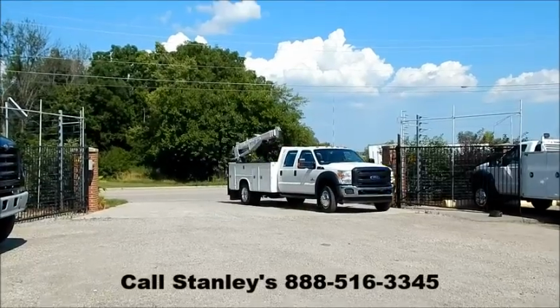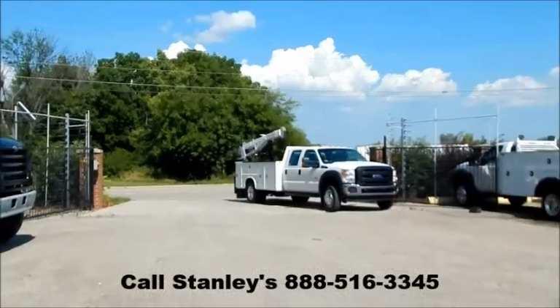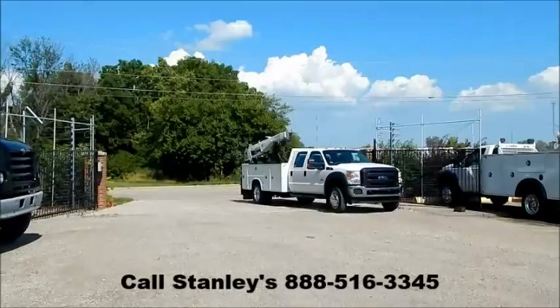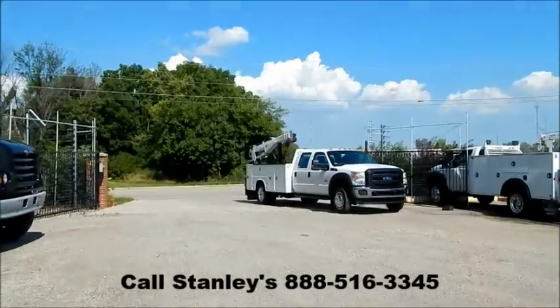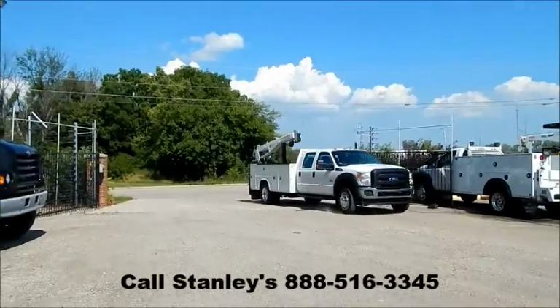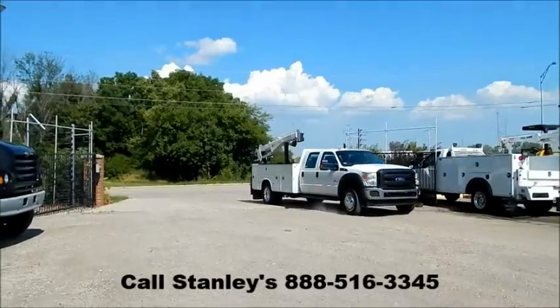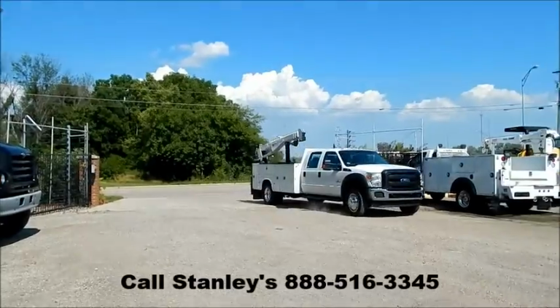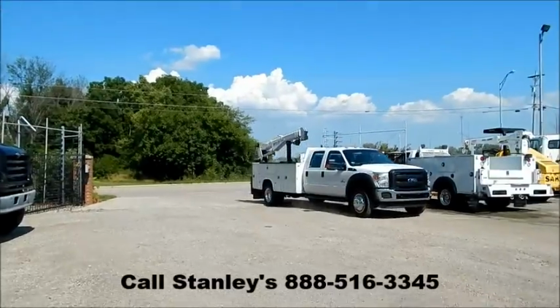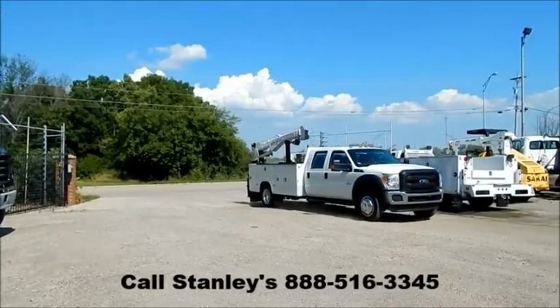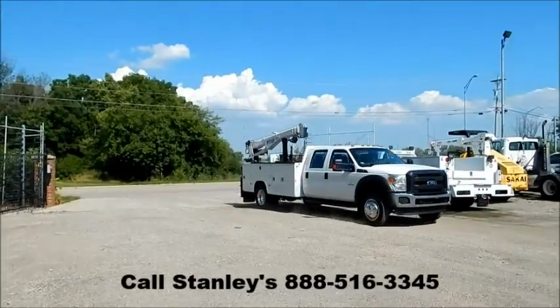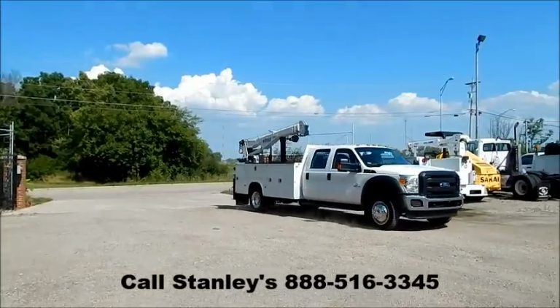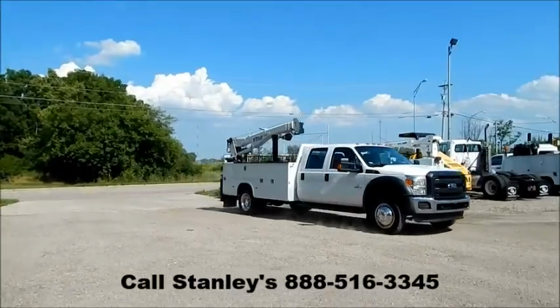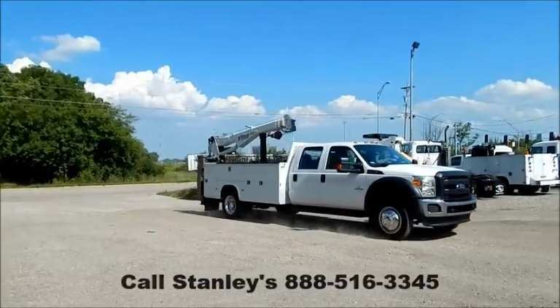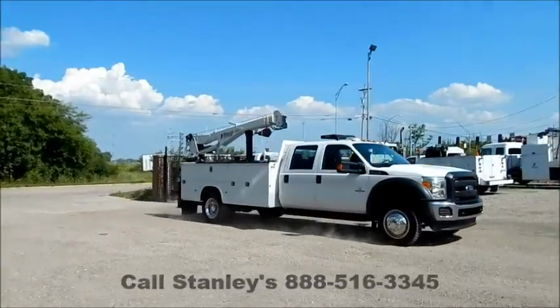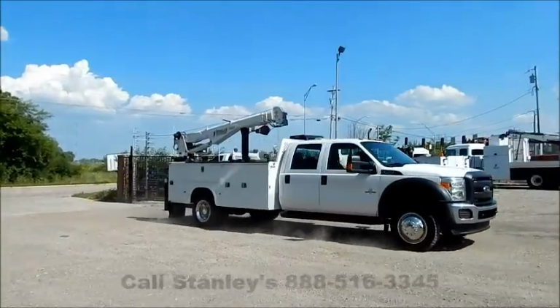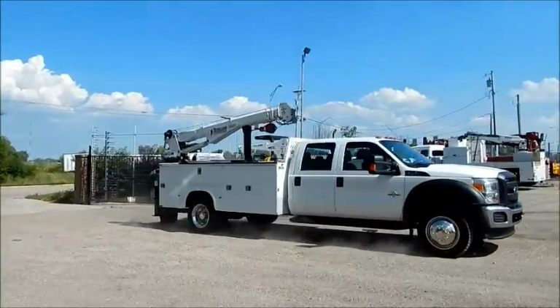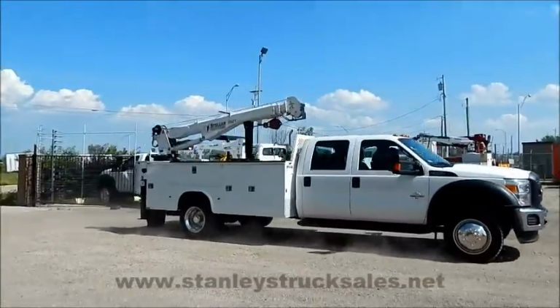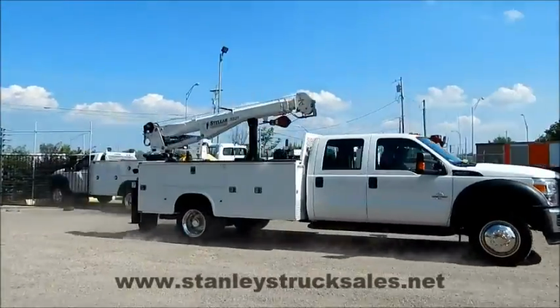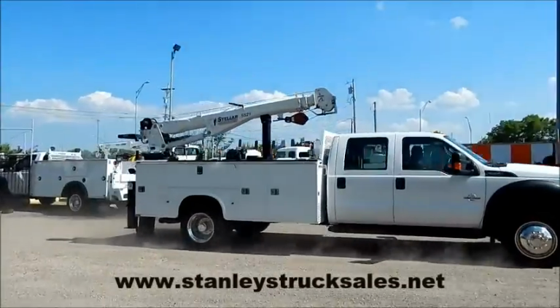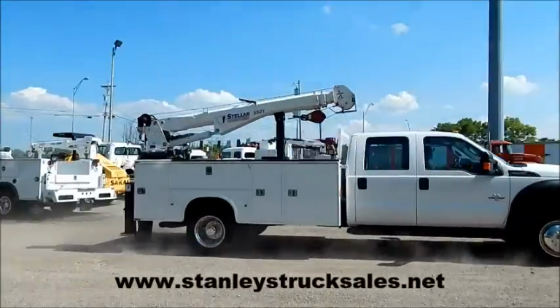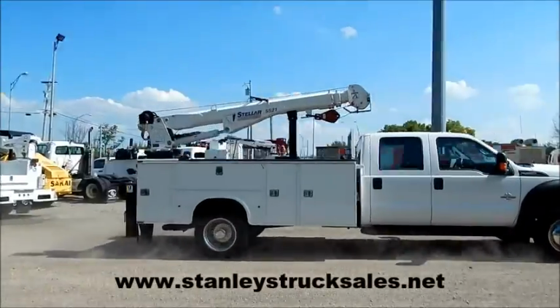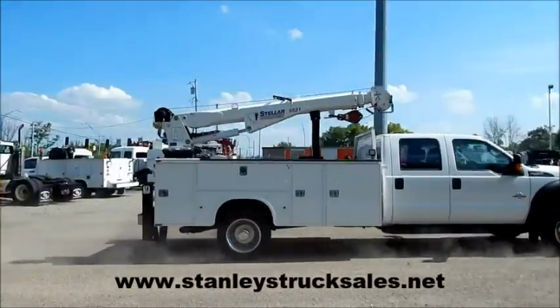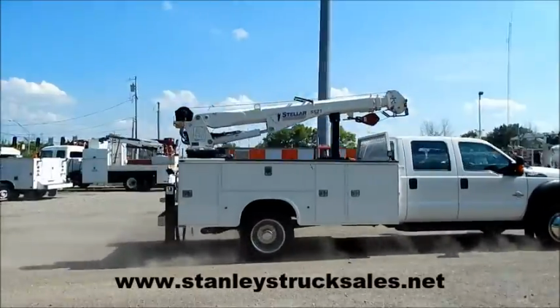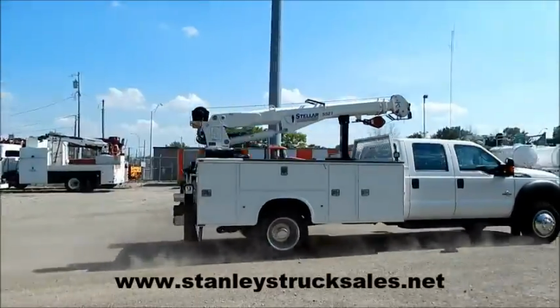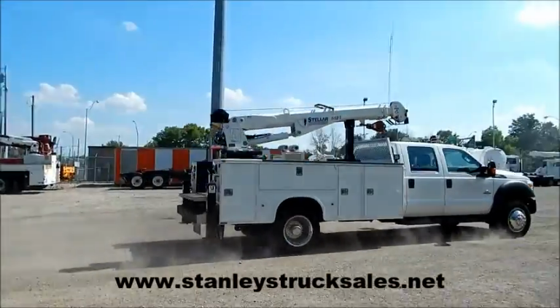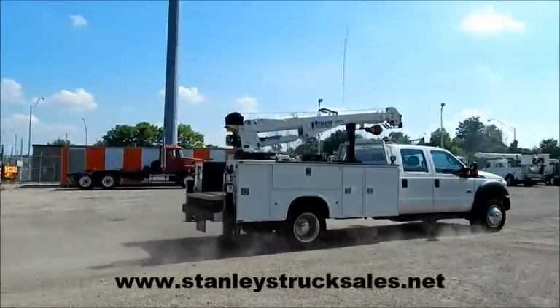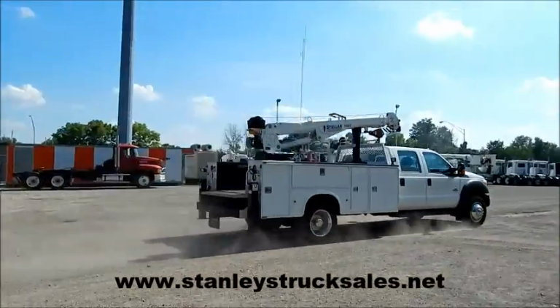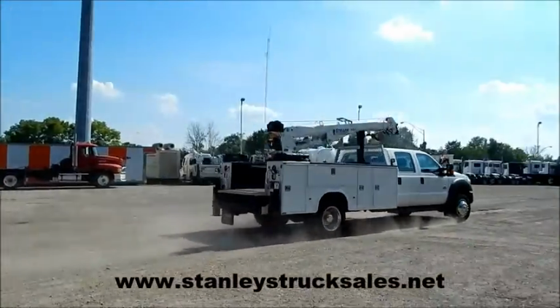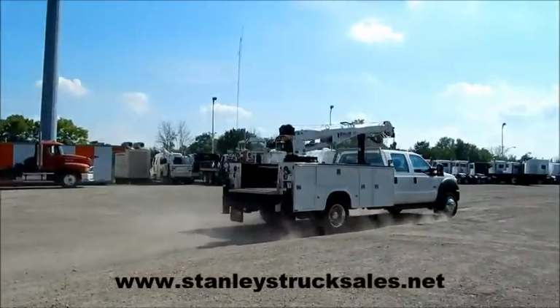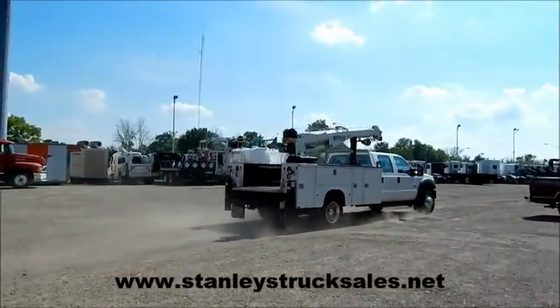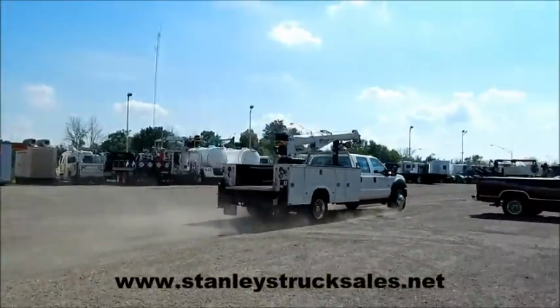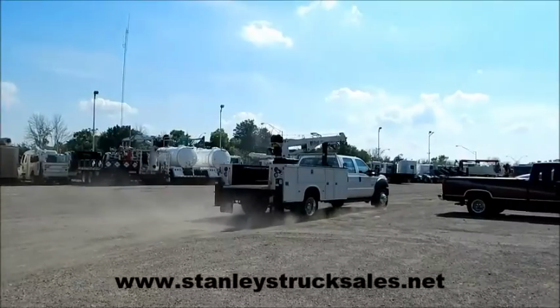Give us a call or check out our website.